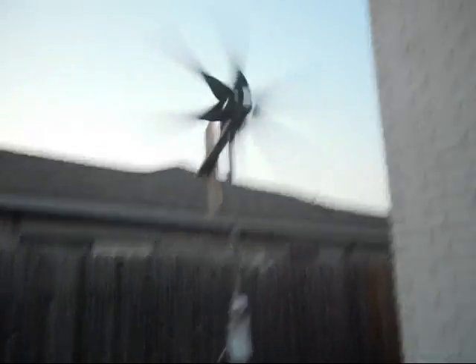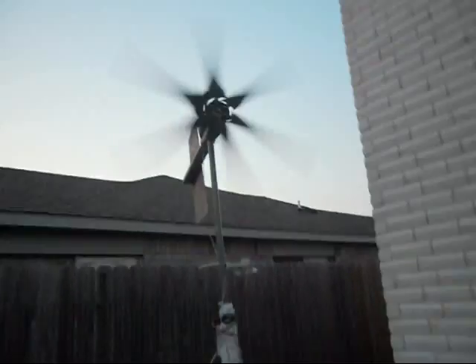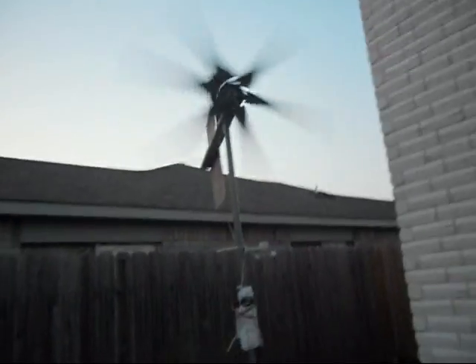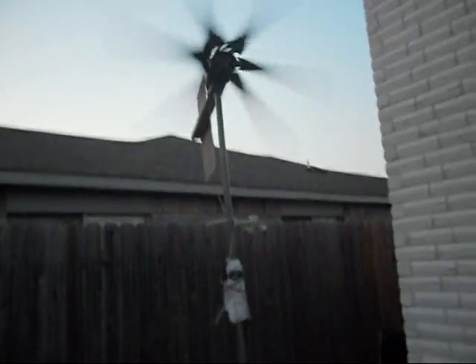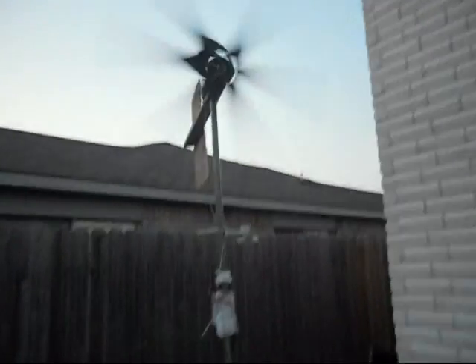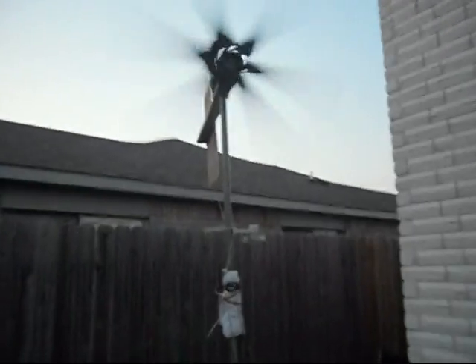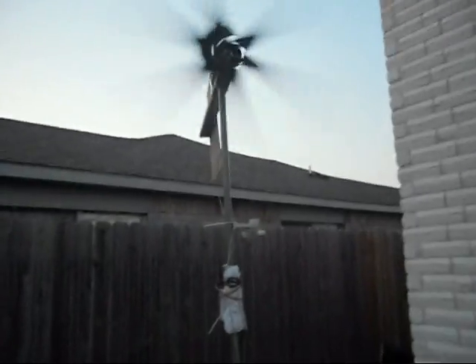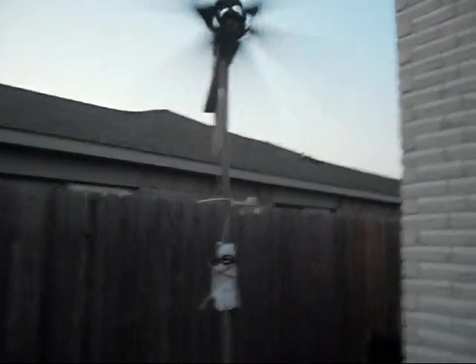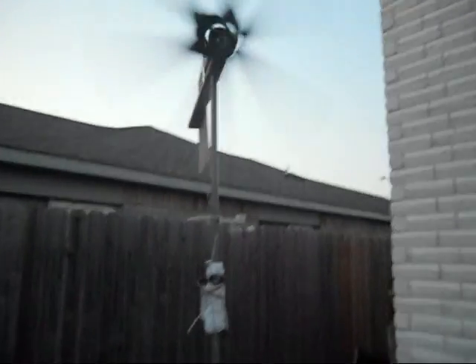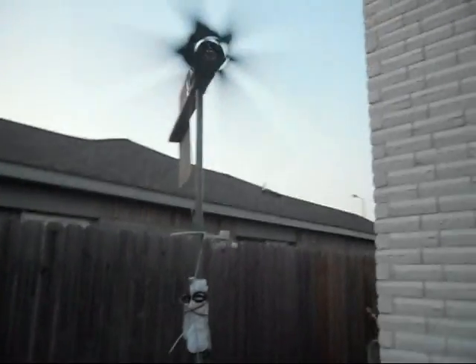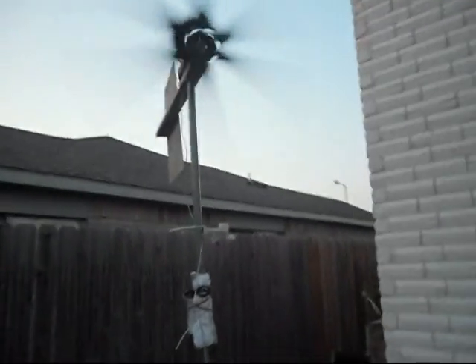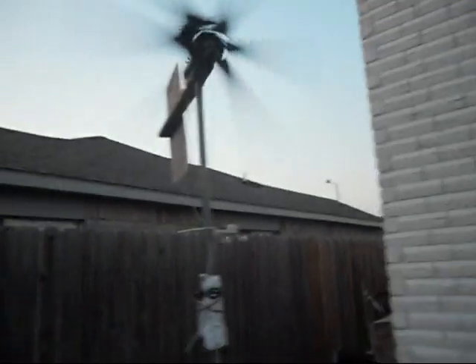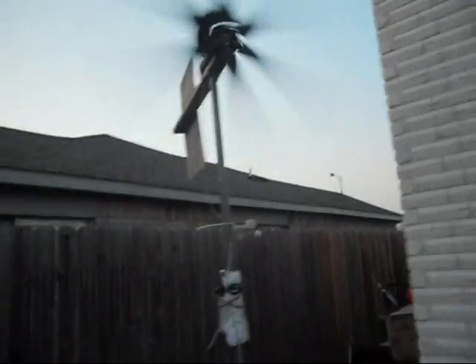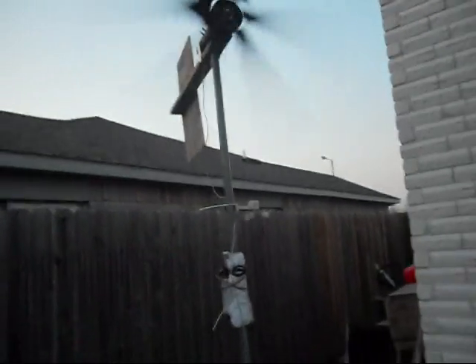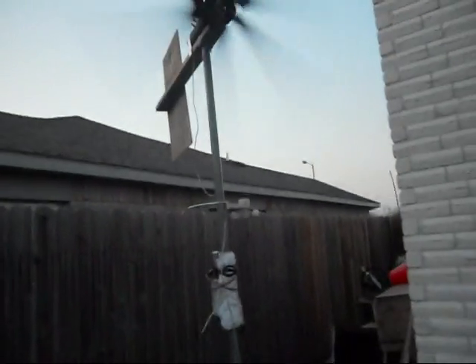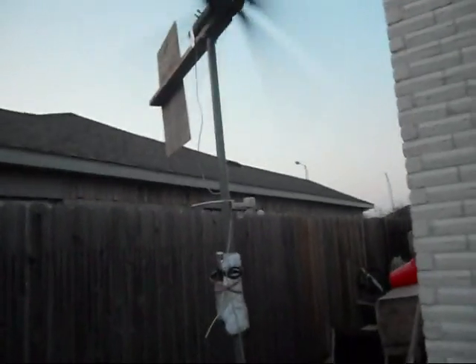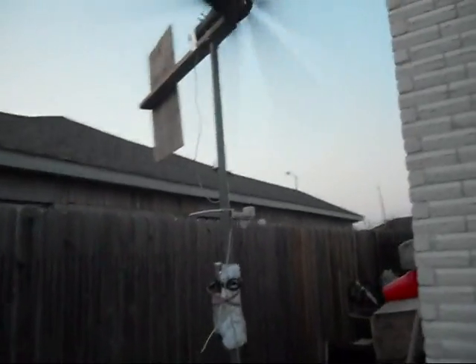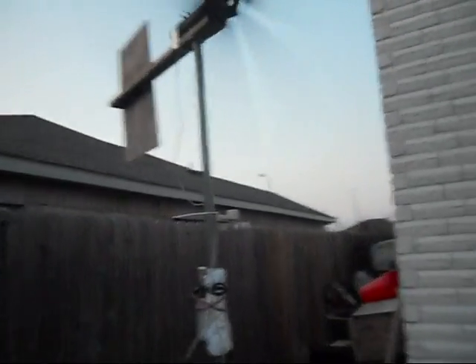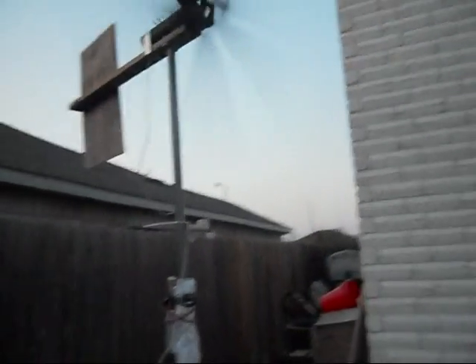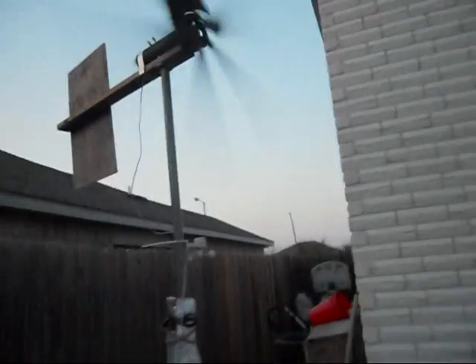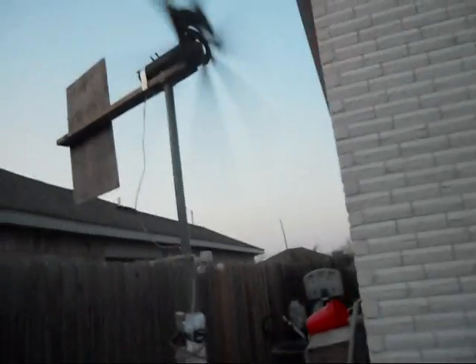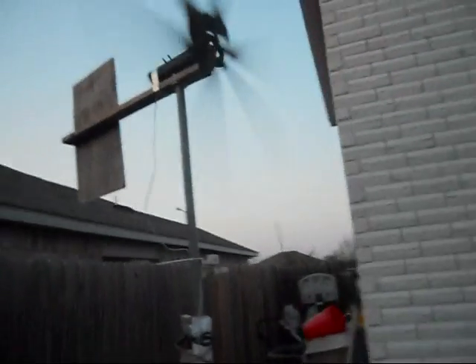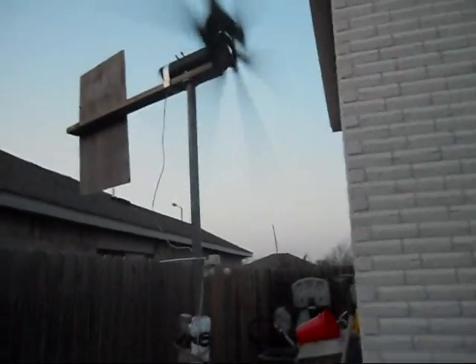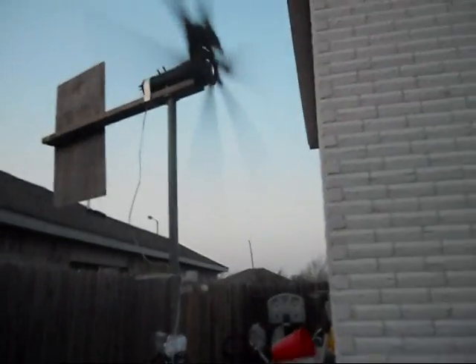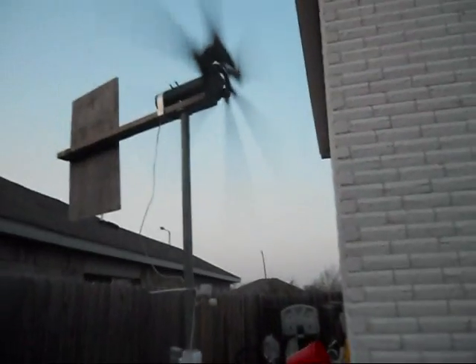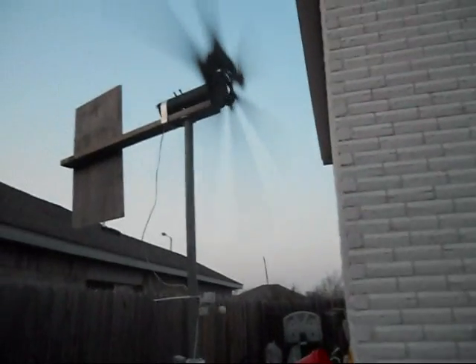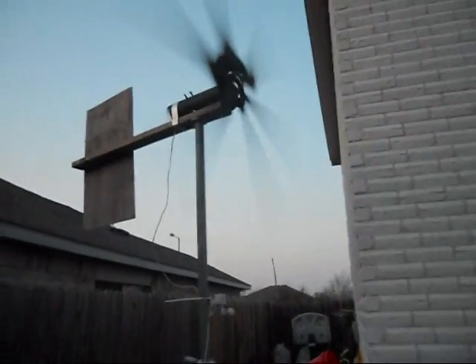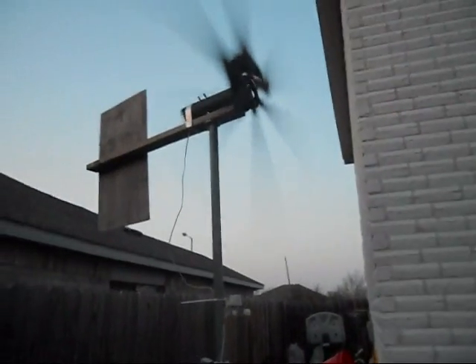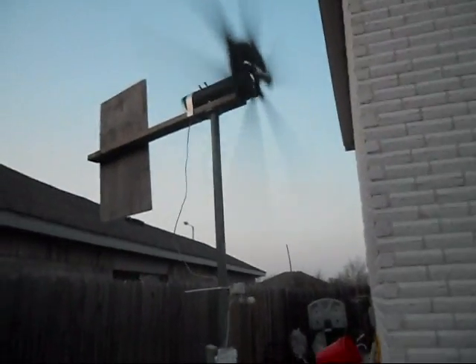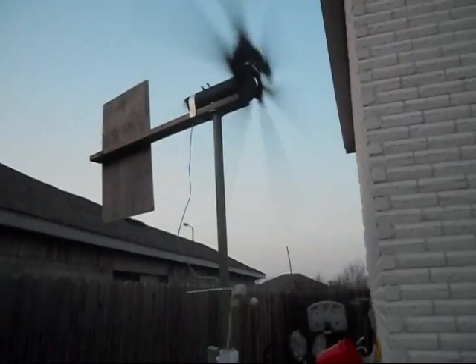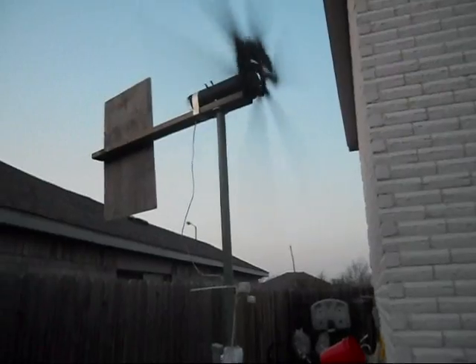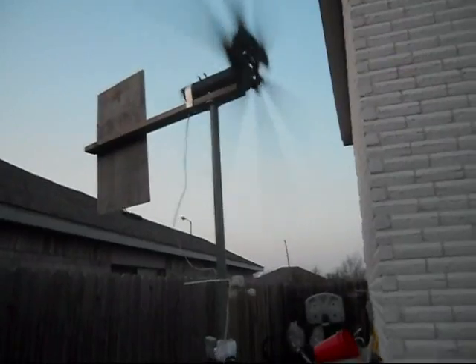It's been pretty windy all week and like I said, I wanted to figure out how to capture some of it somehow.